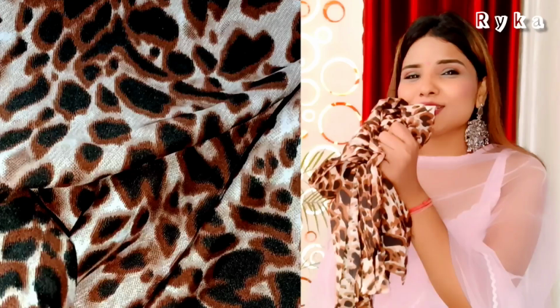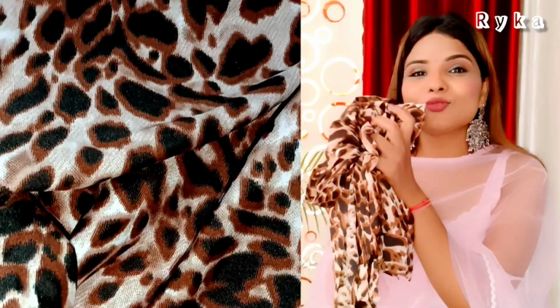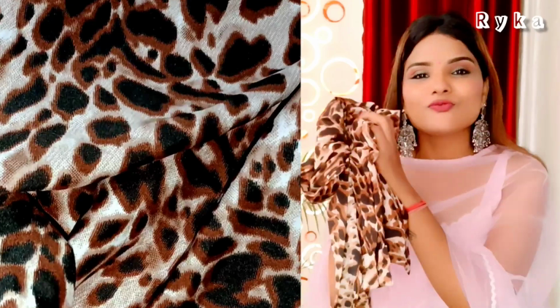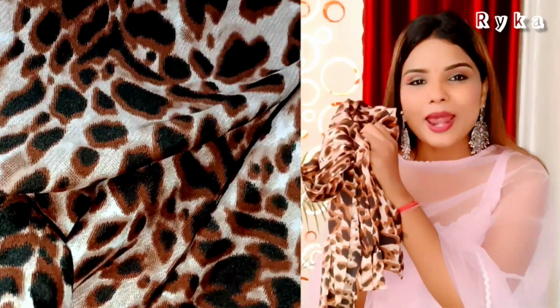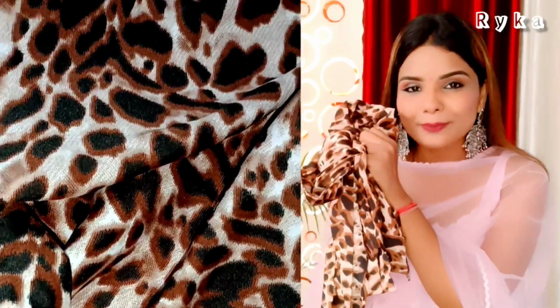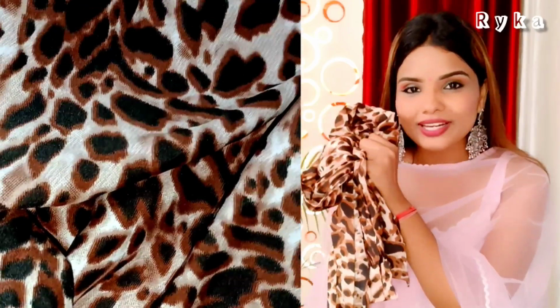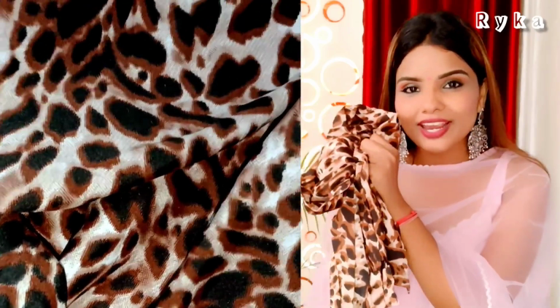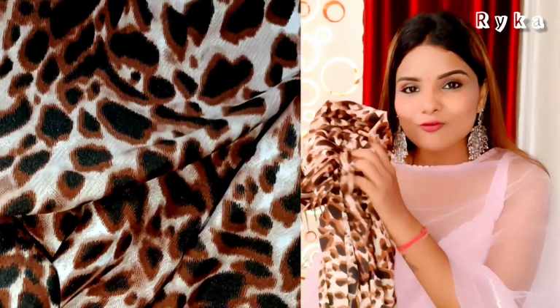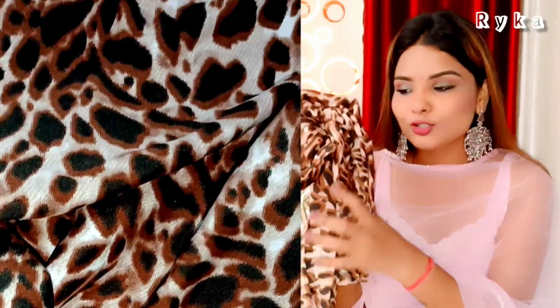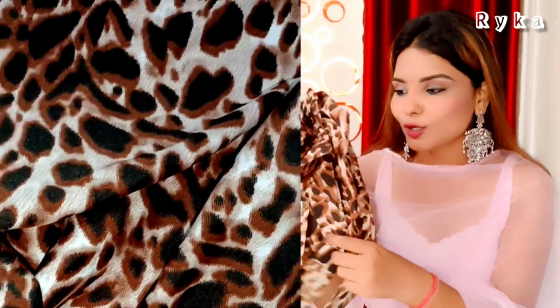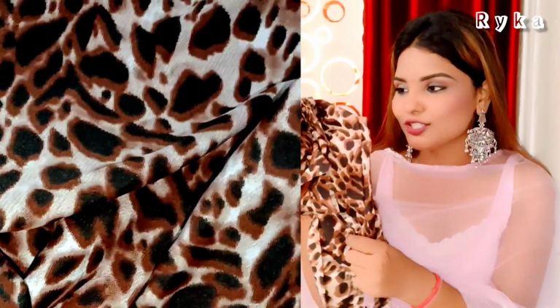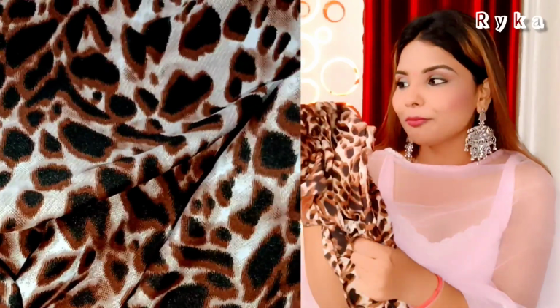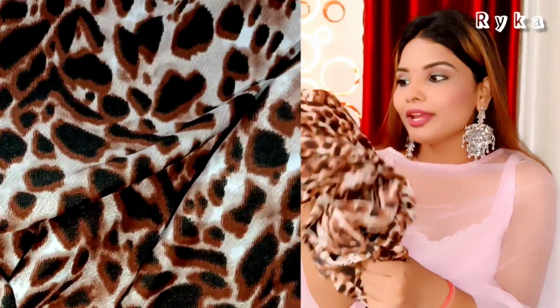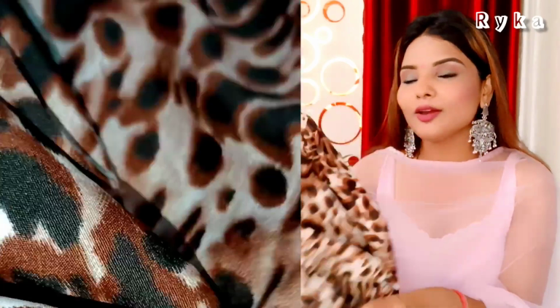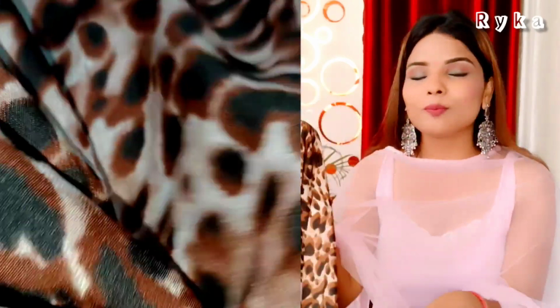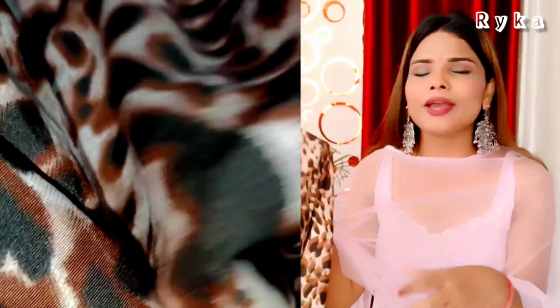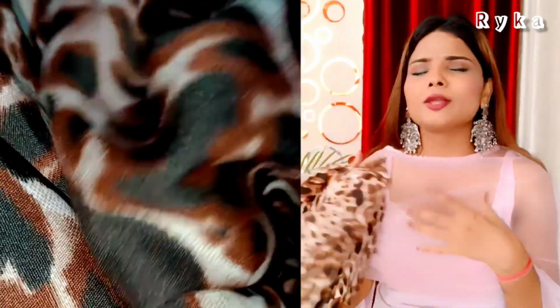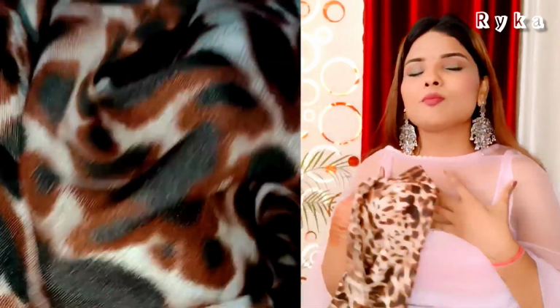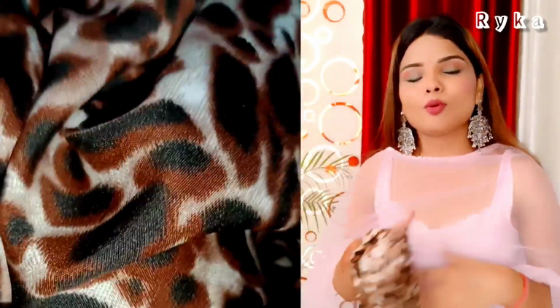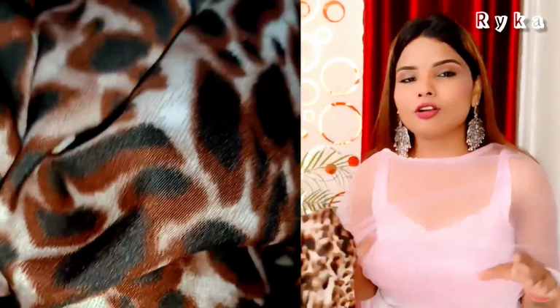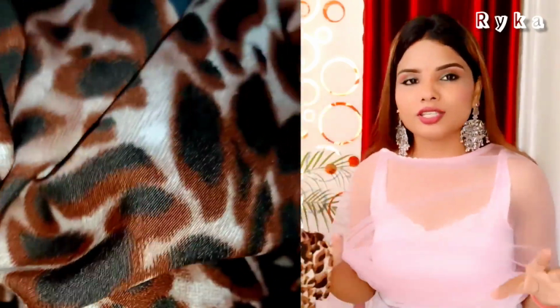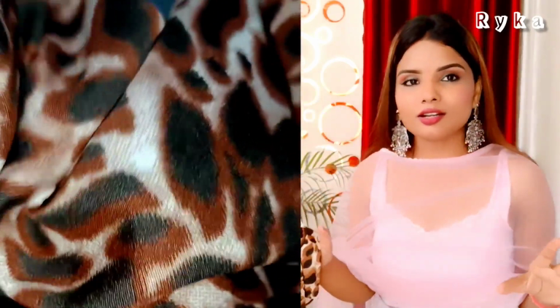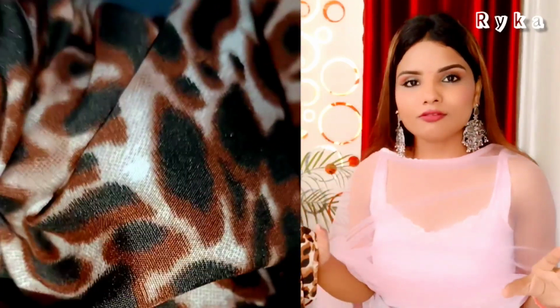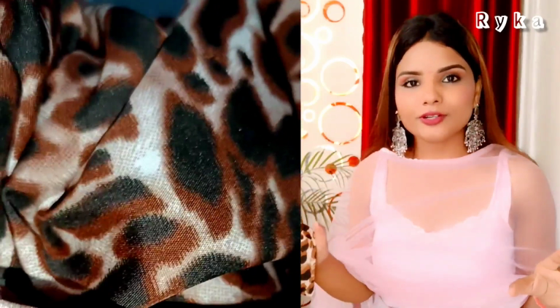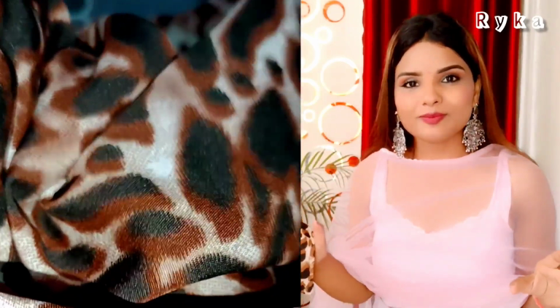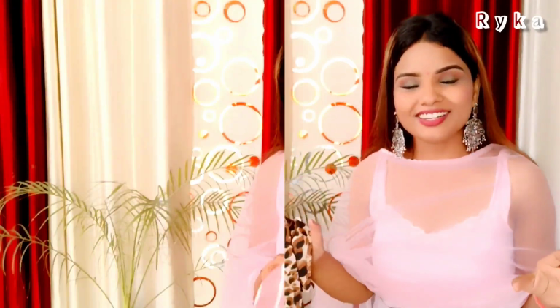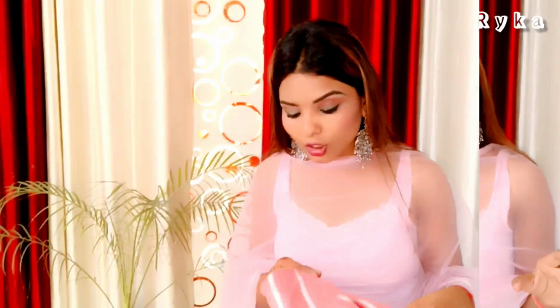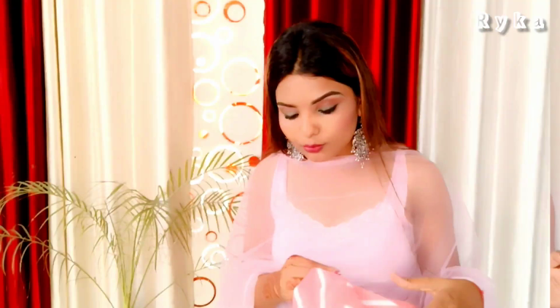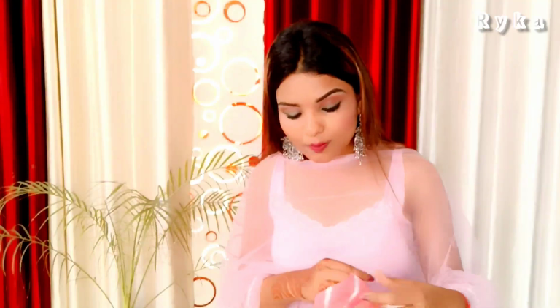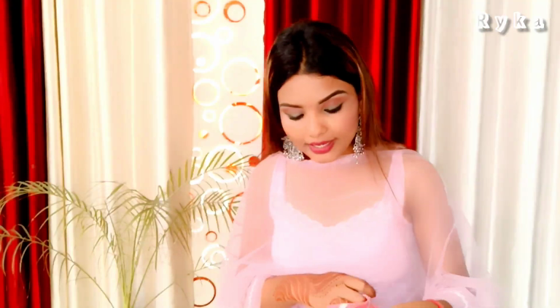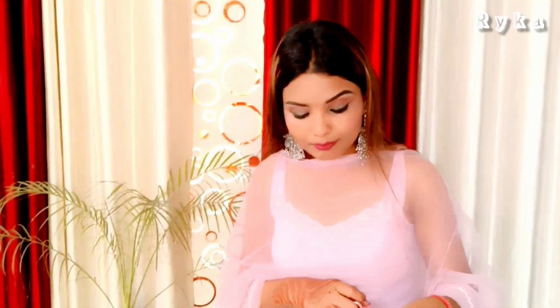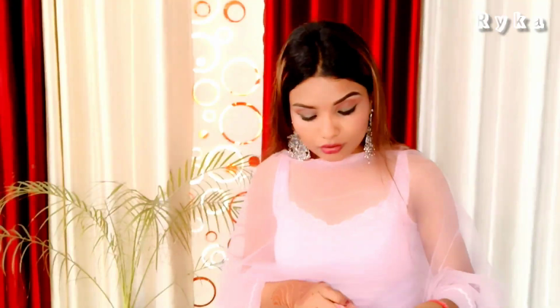The fabric of this top is Georgette. It is very comfortable. I bought this one from Miso.